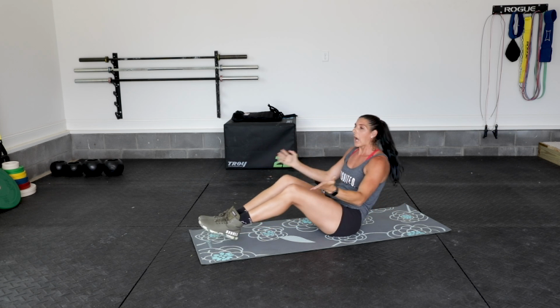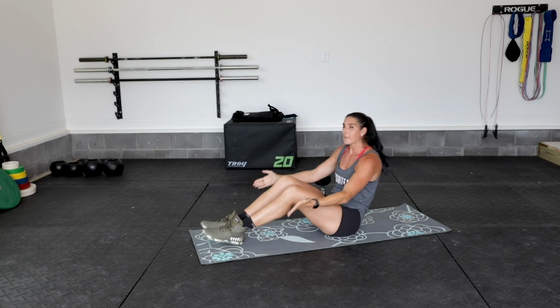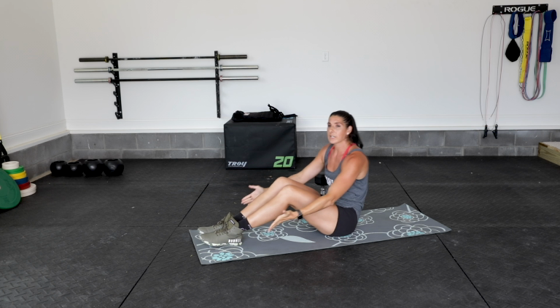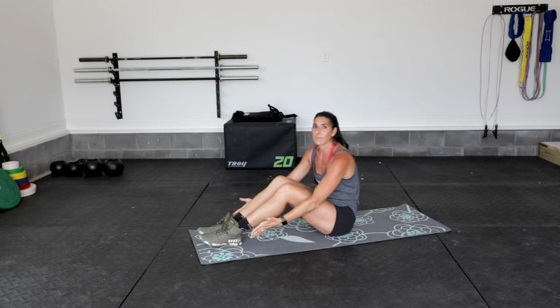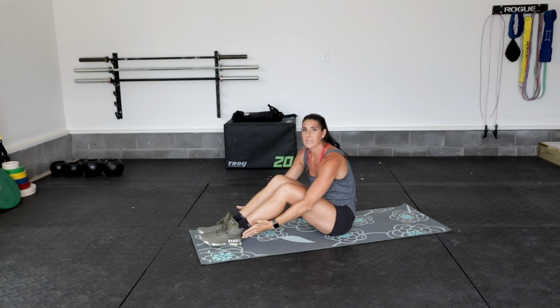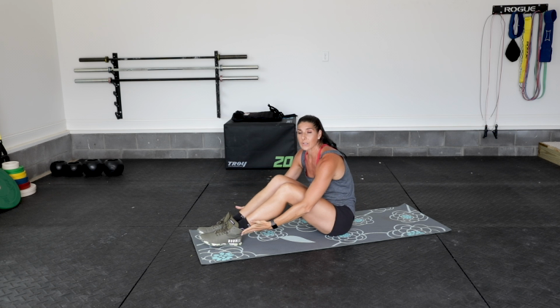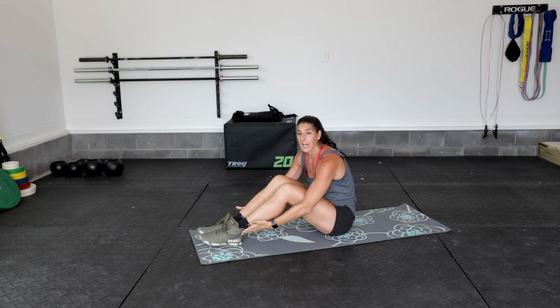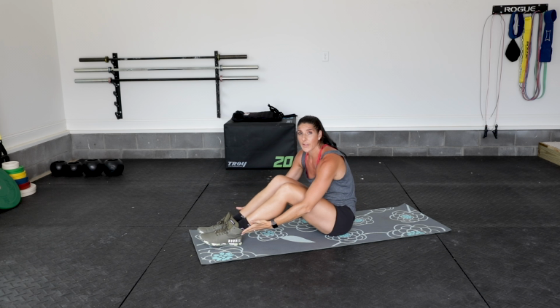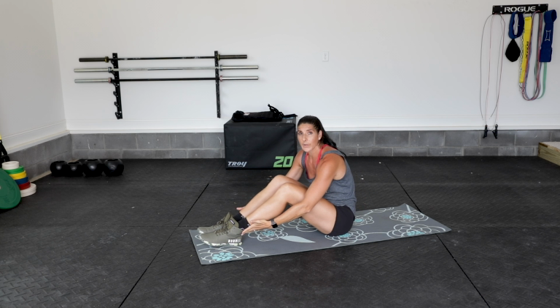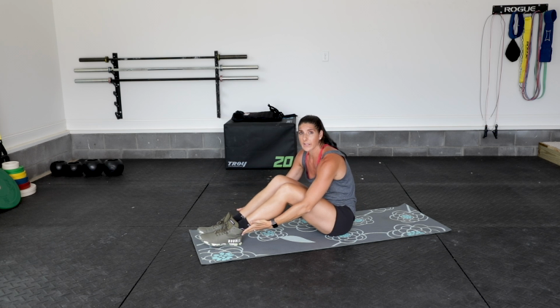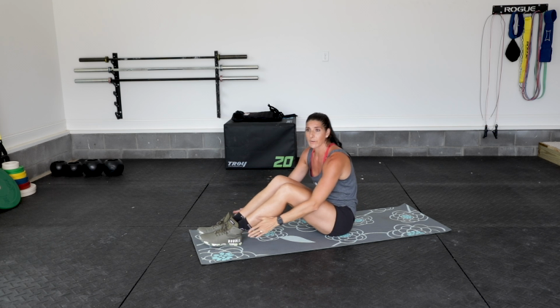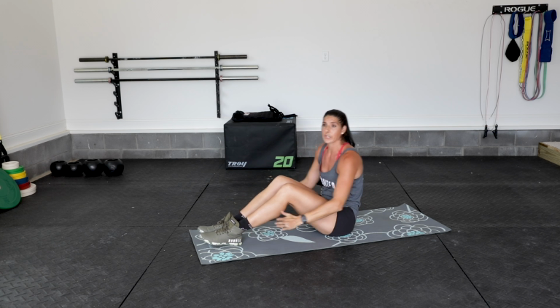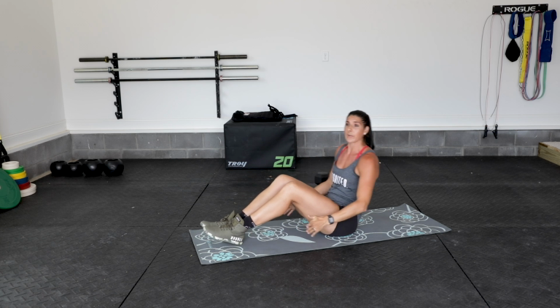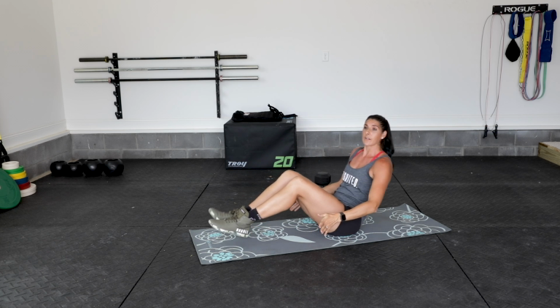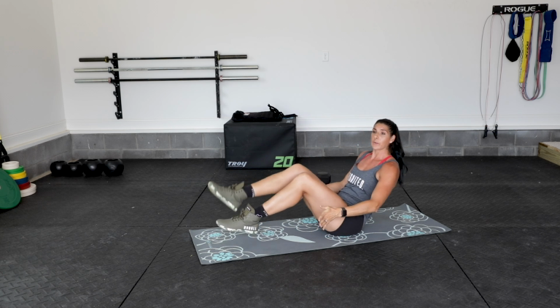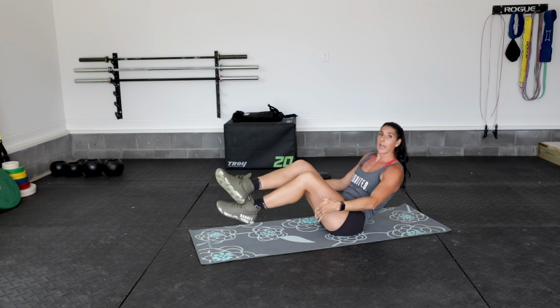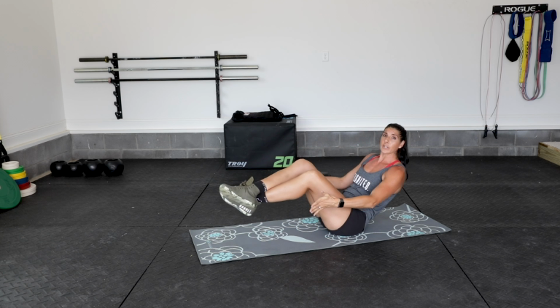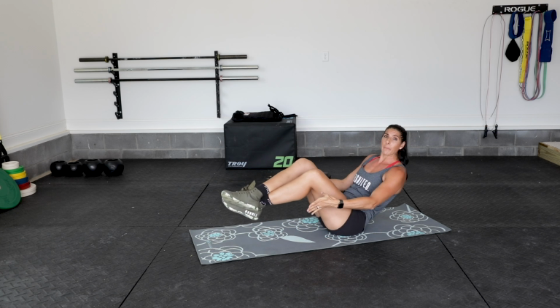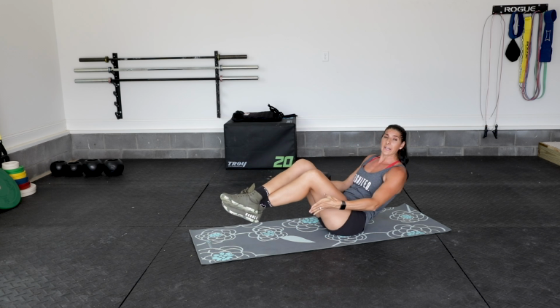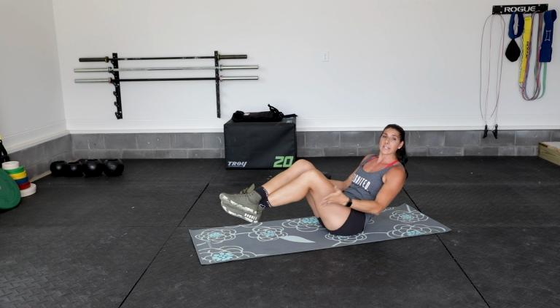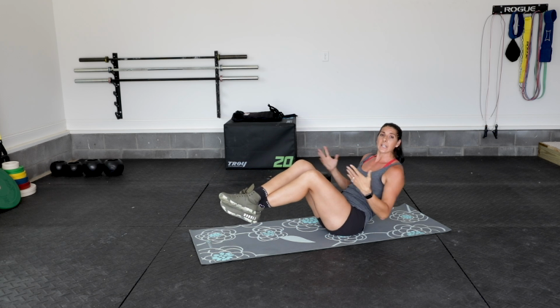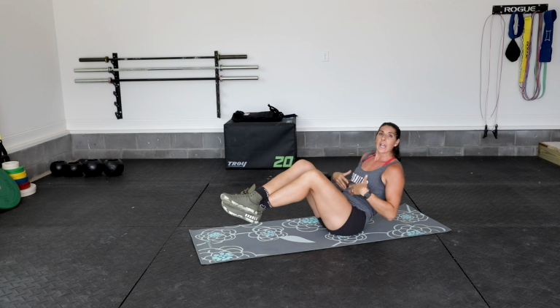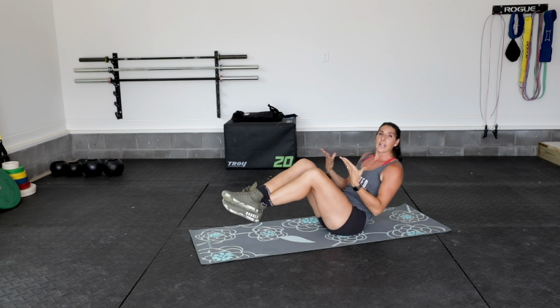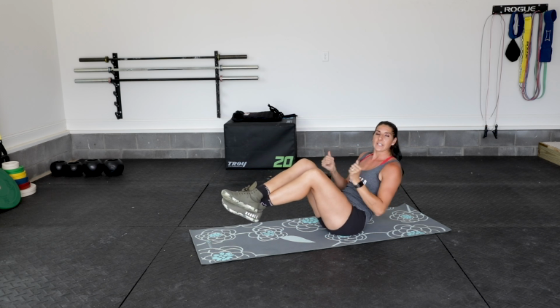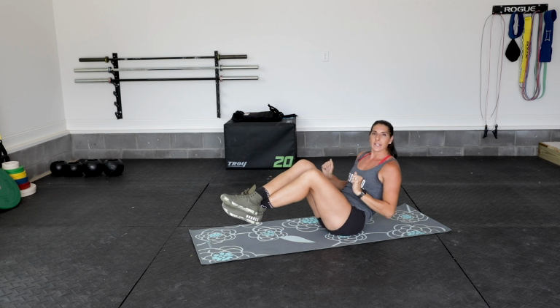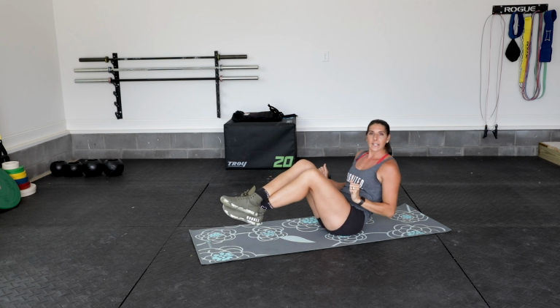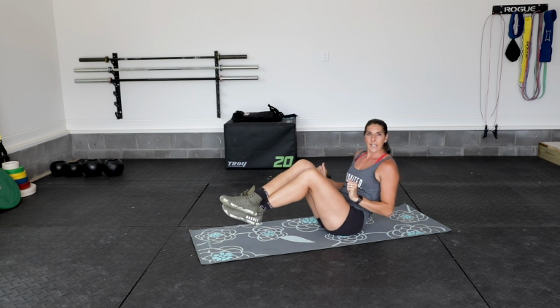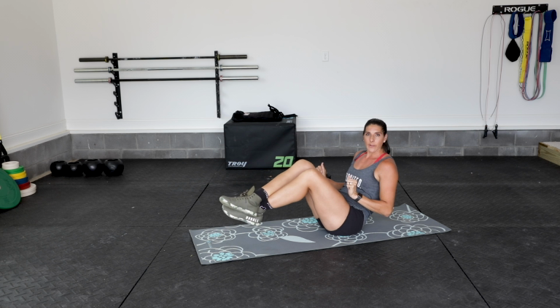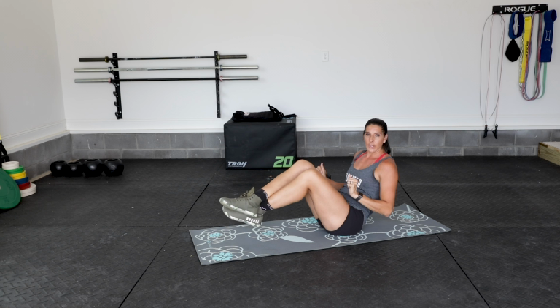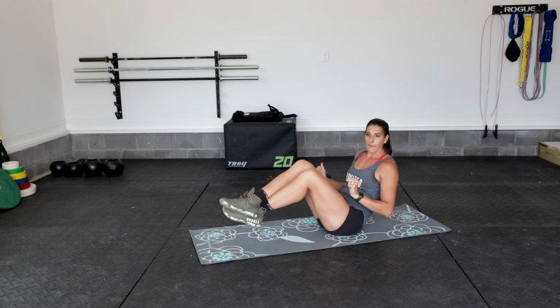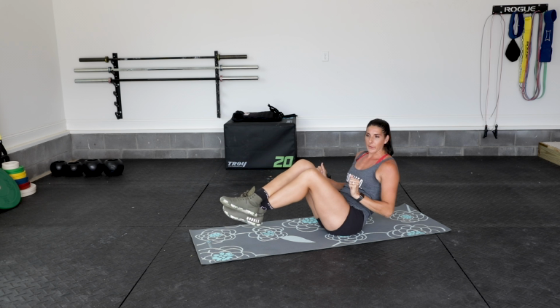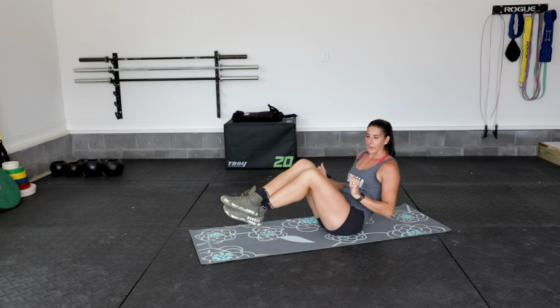Option to keep those heels on the ground in that Russian twist. If you can, you're going to bend at the knee and just take it slightly elevated off the ground.